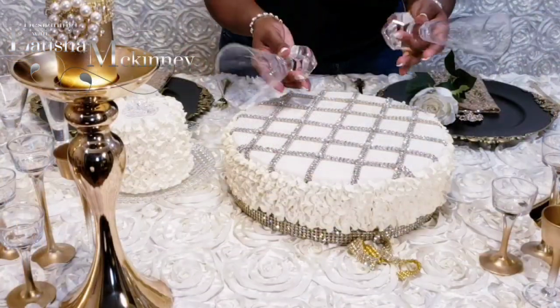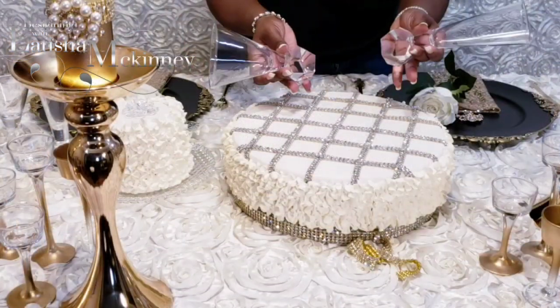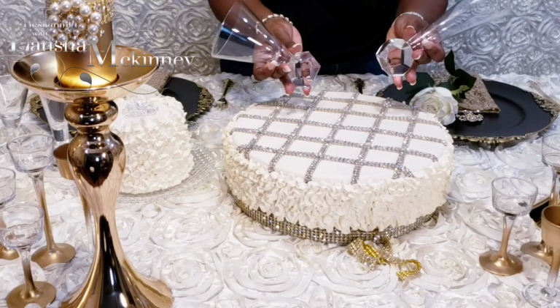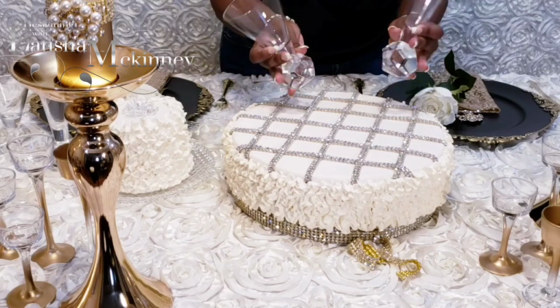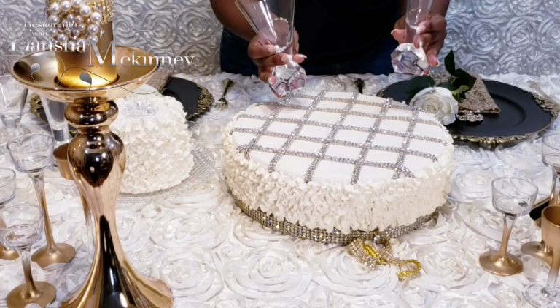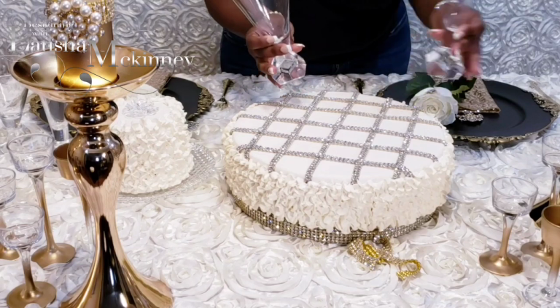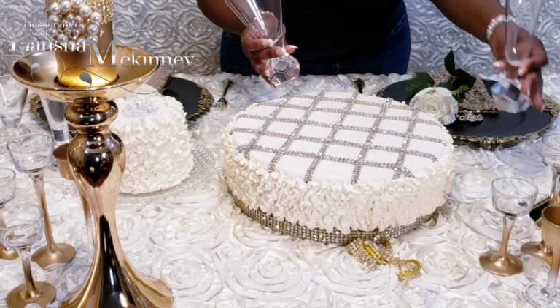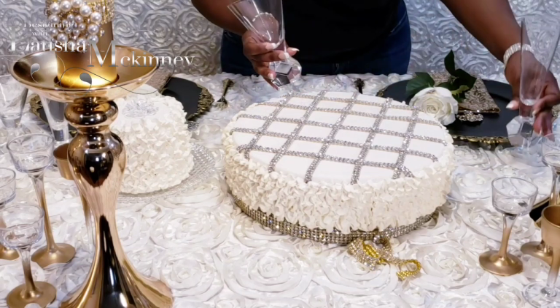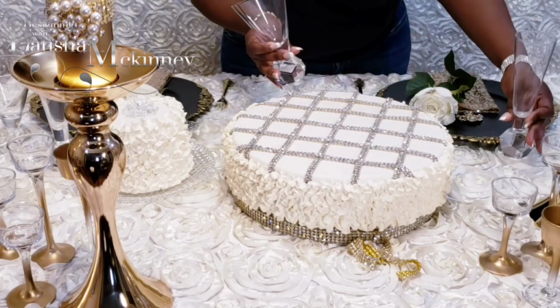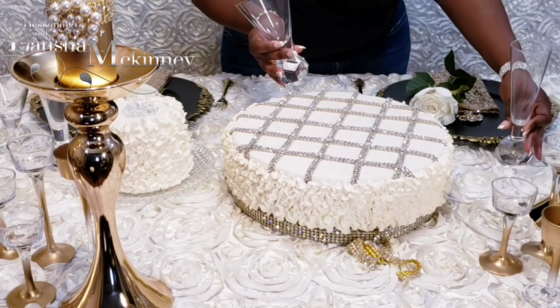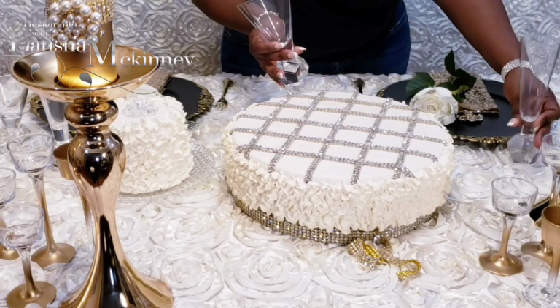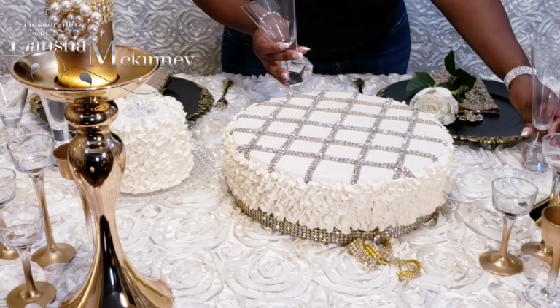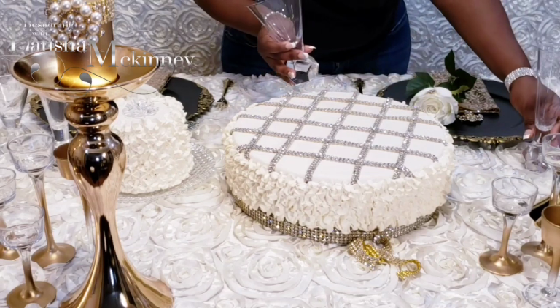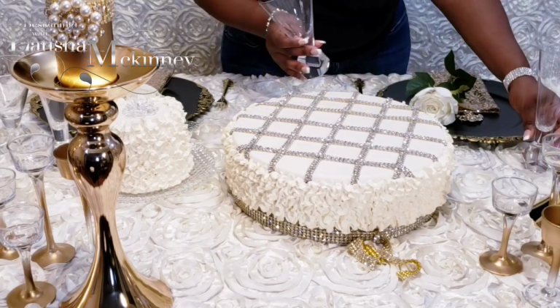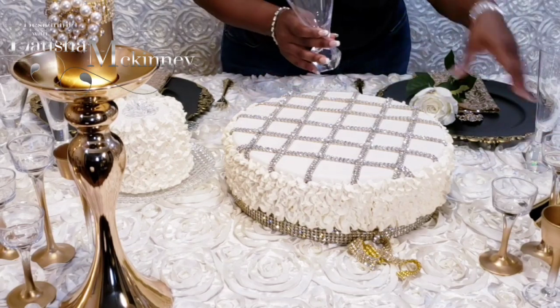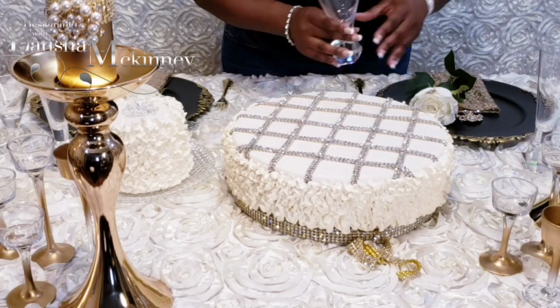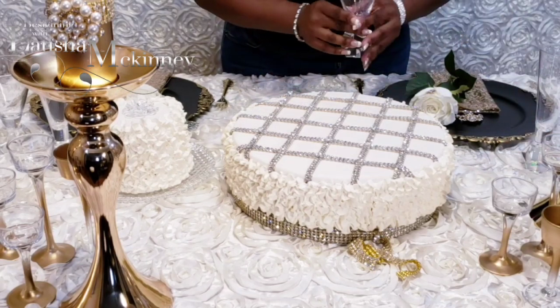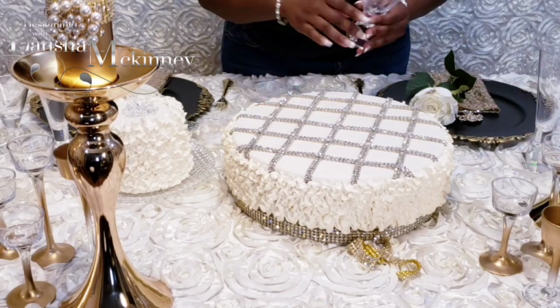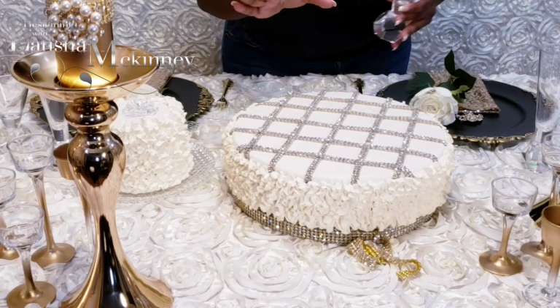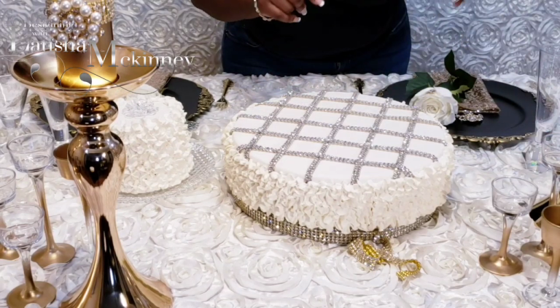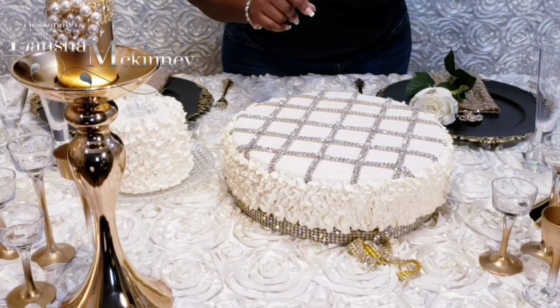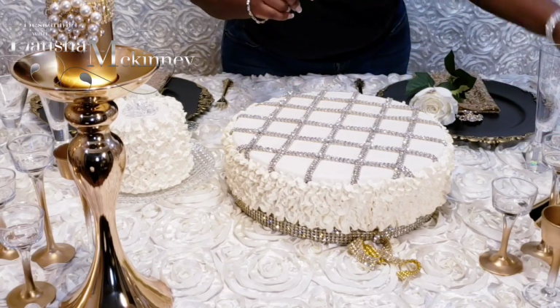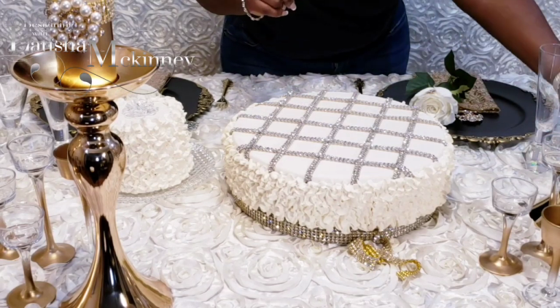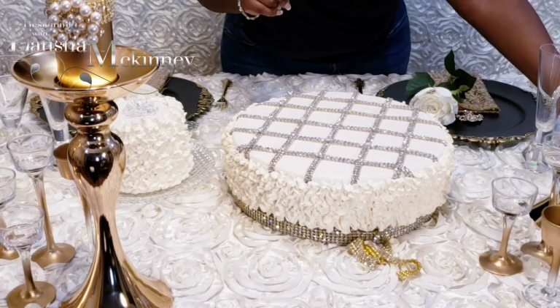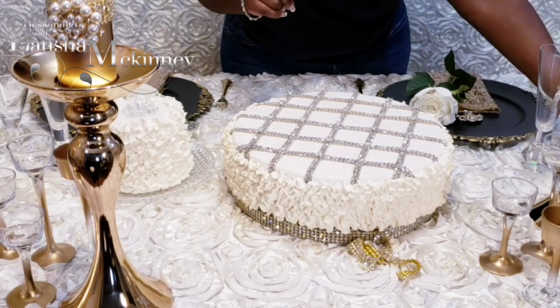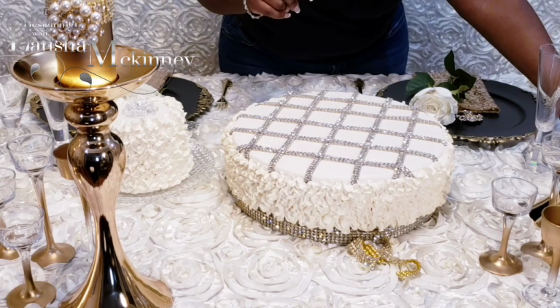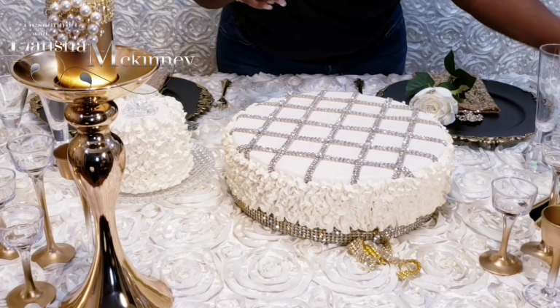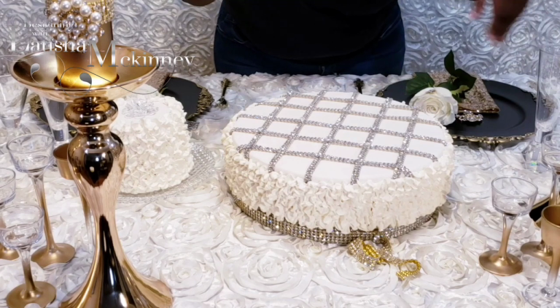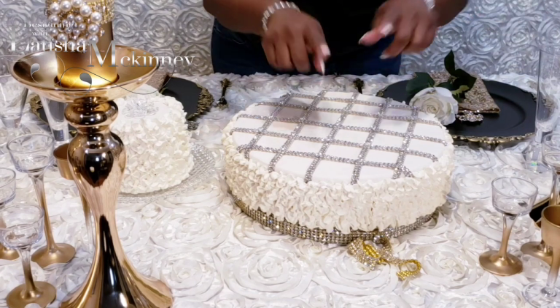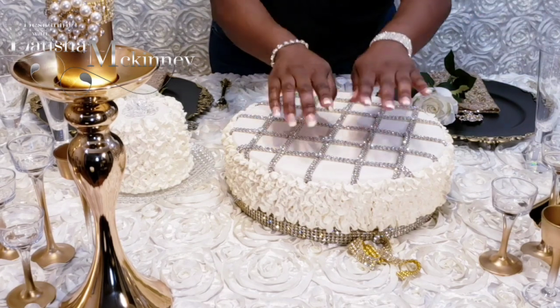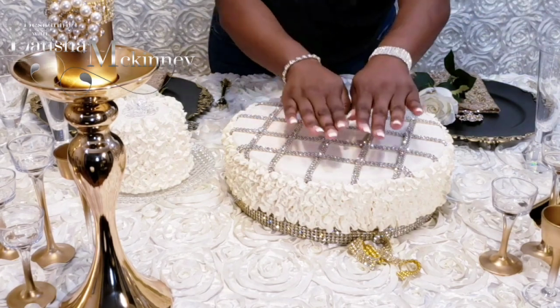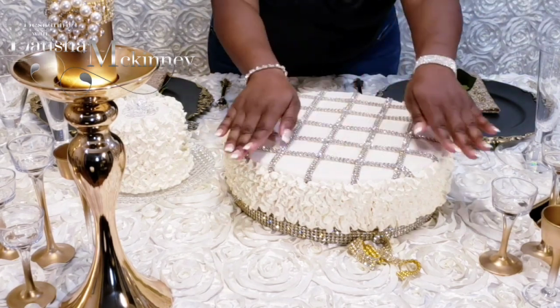With your wine glasses, use something that's different than what you would normally see. I got these from Home Goods.